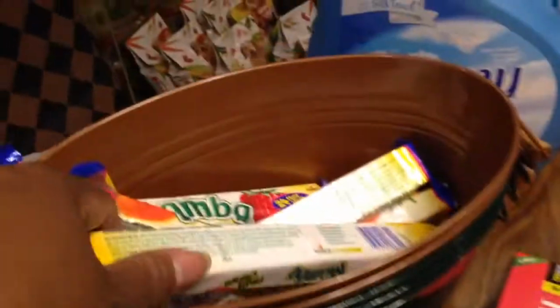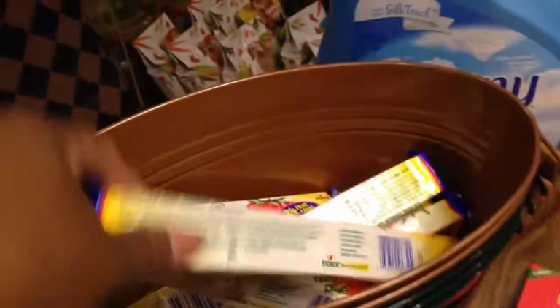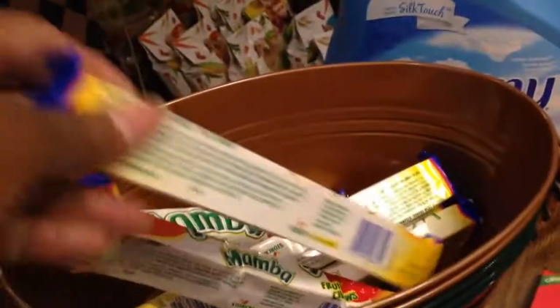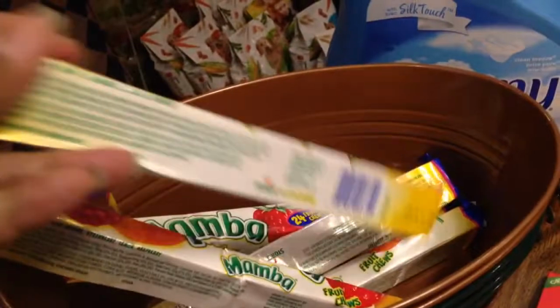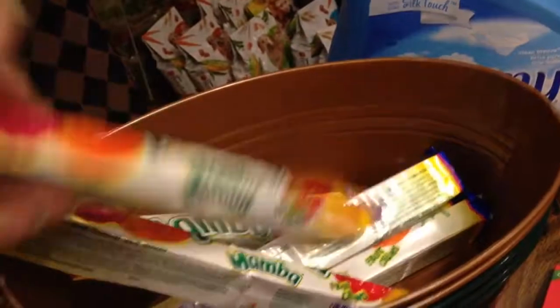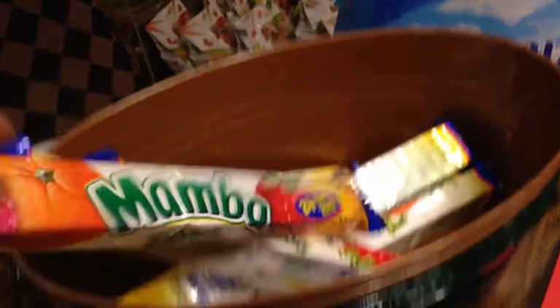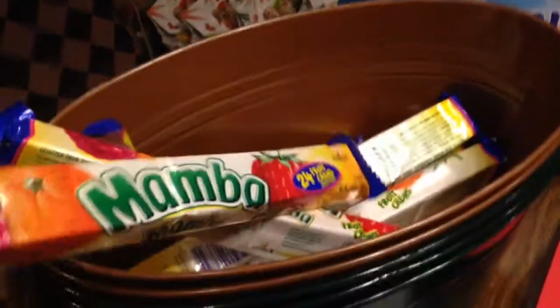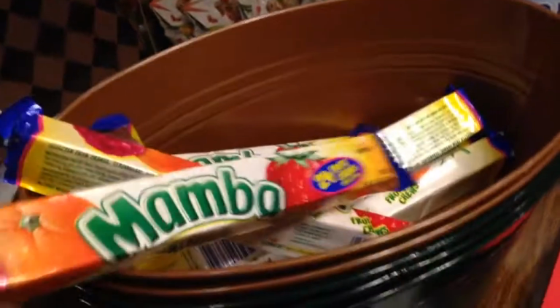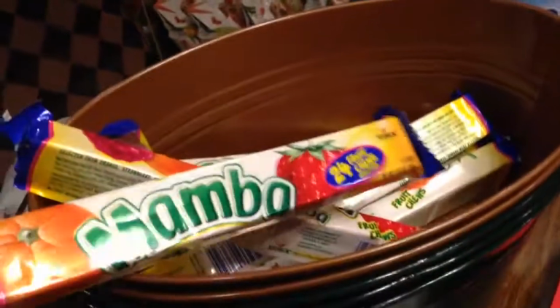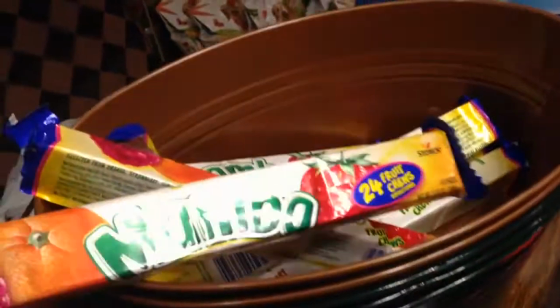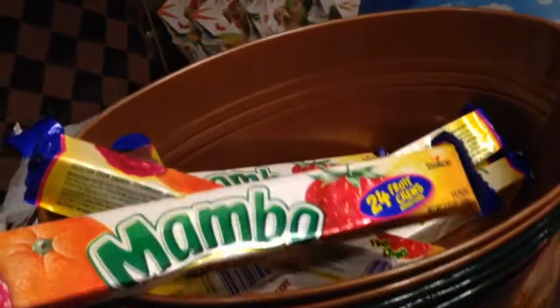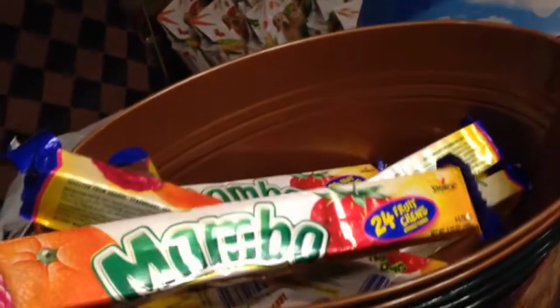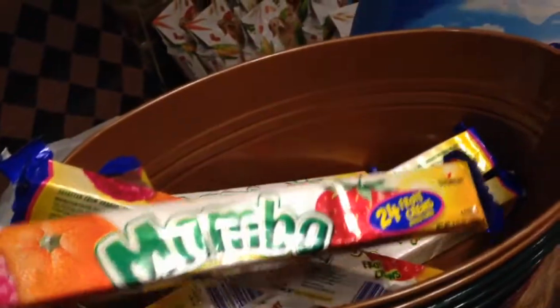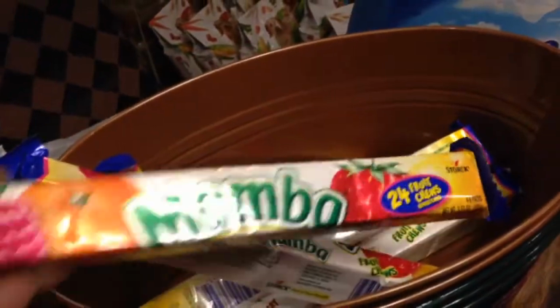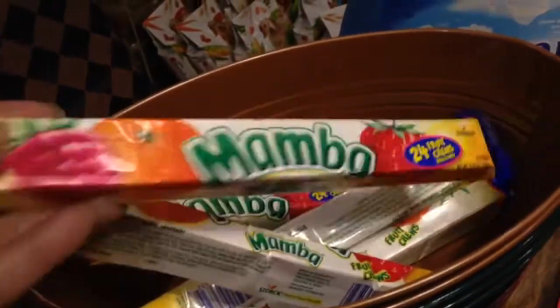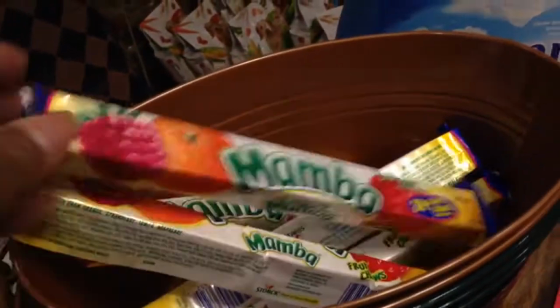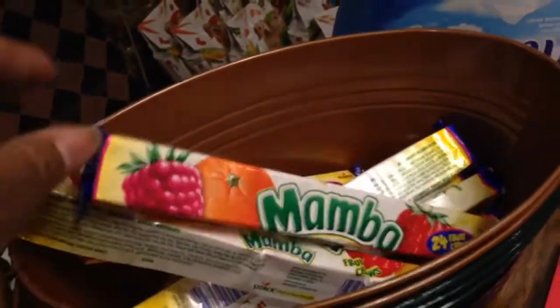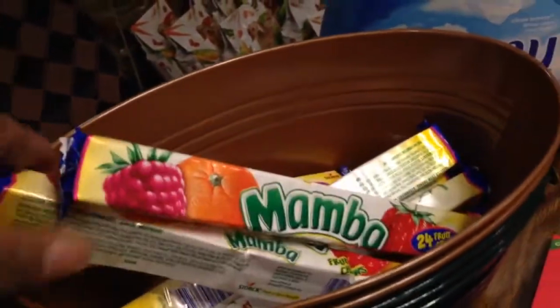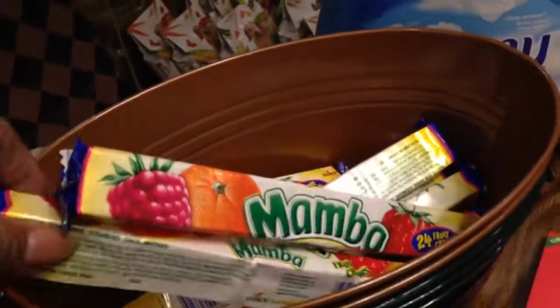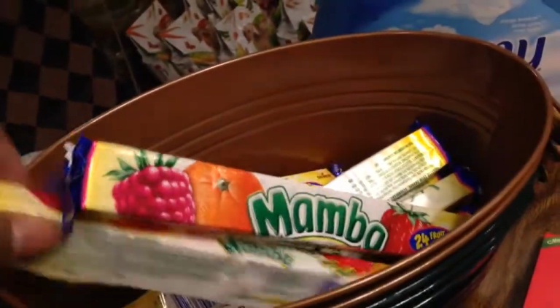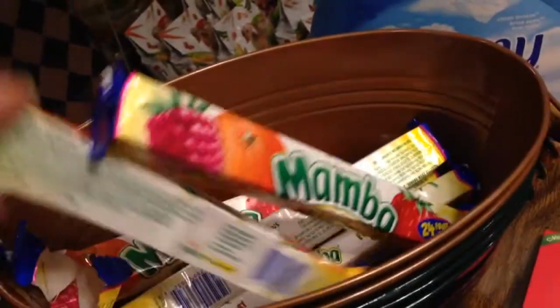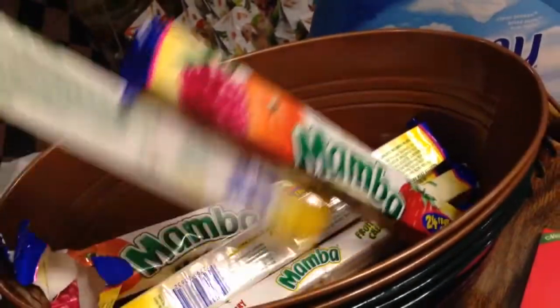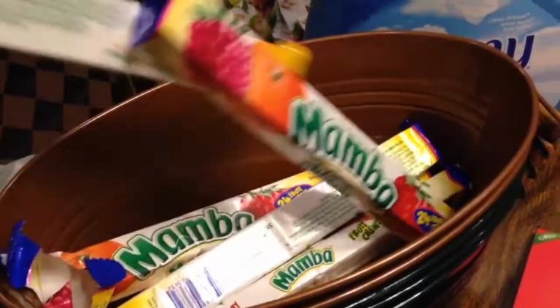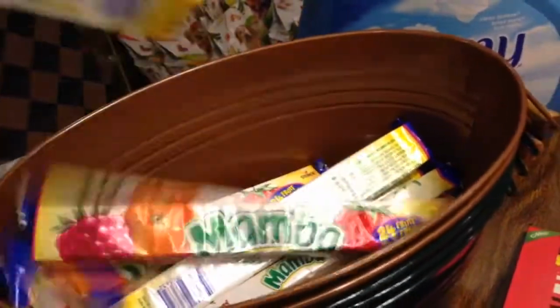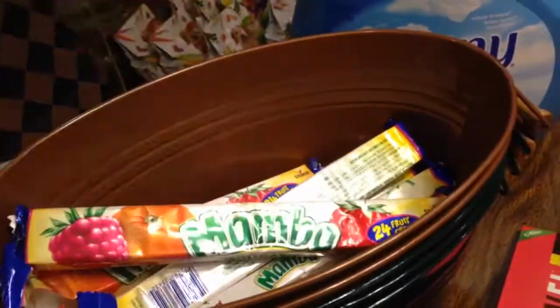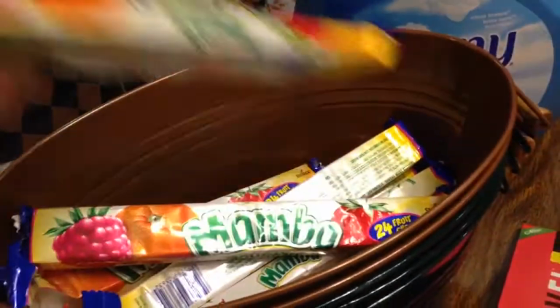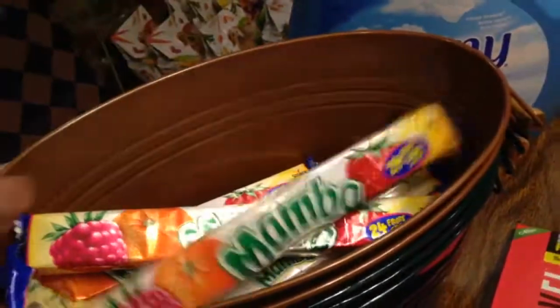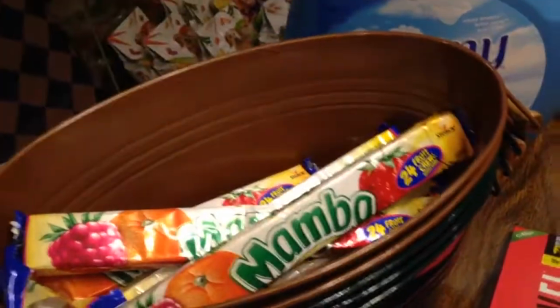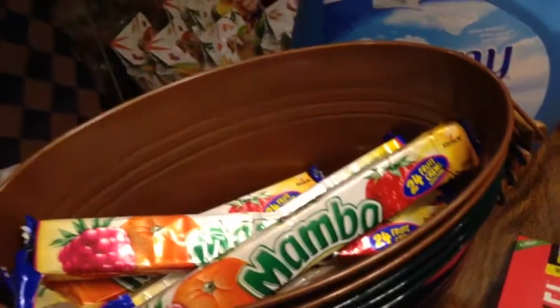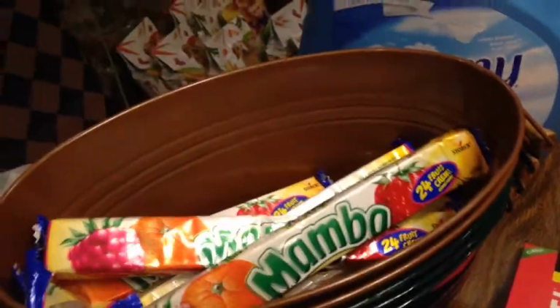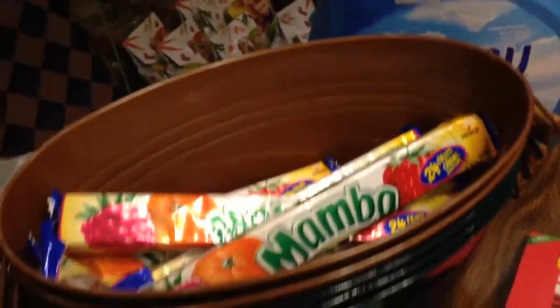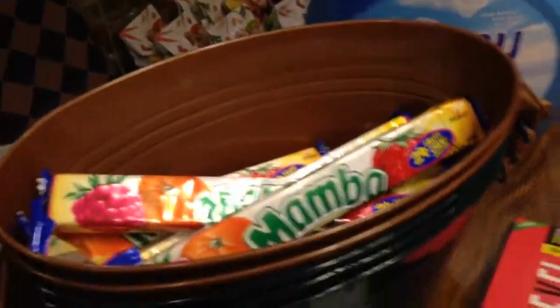And I bought some Mambas. I love these. I buy these and give them to the grandkids.